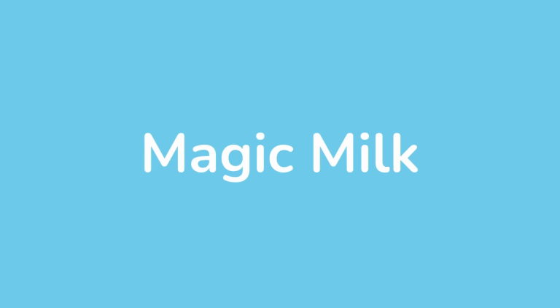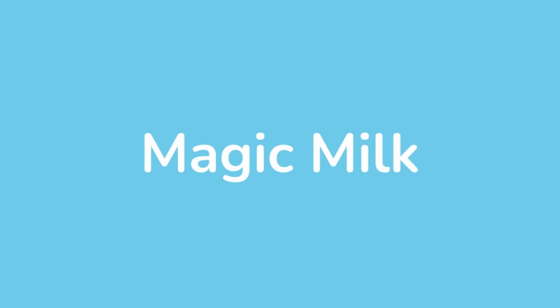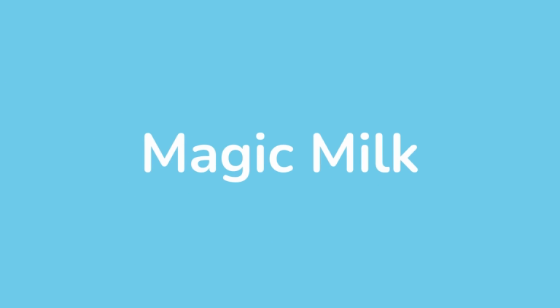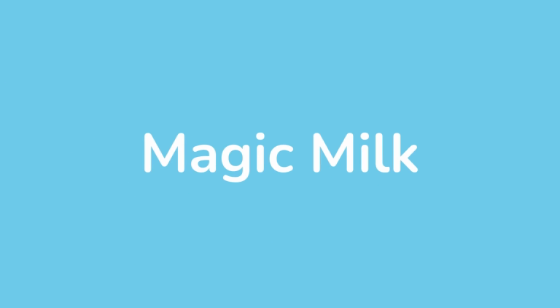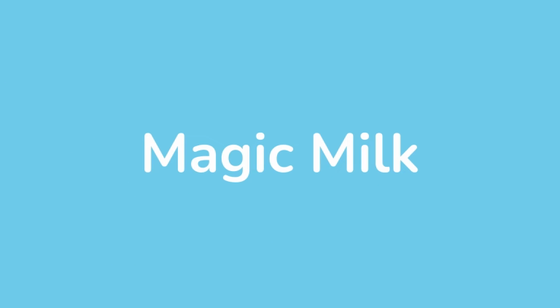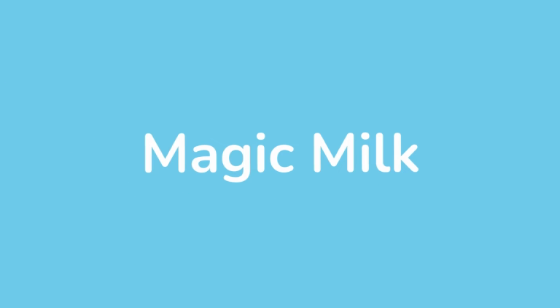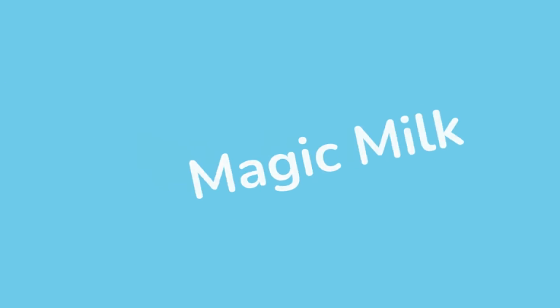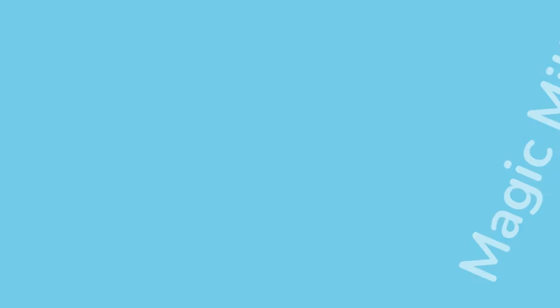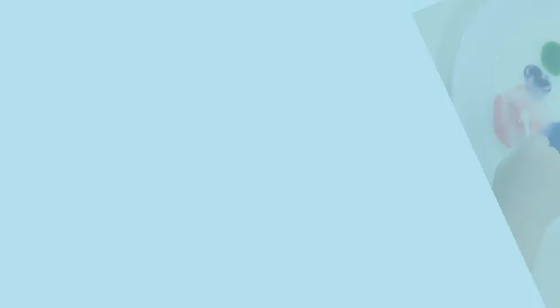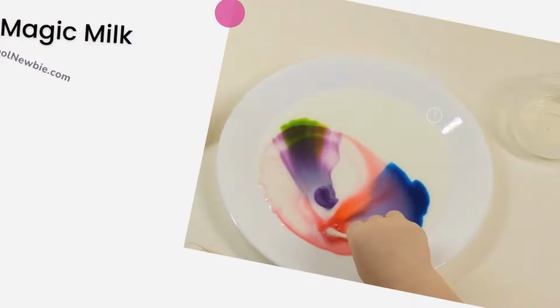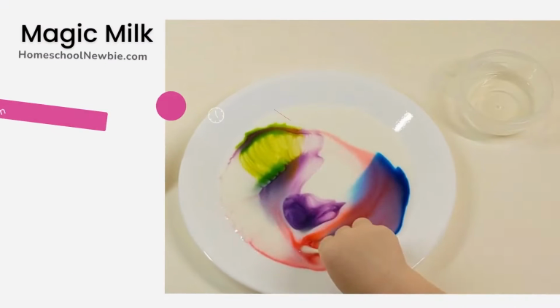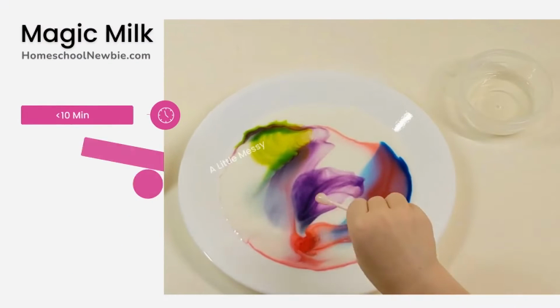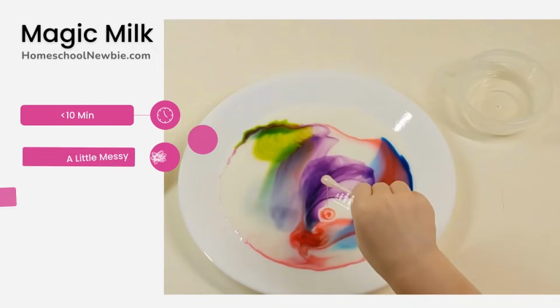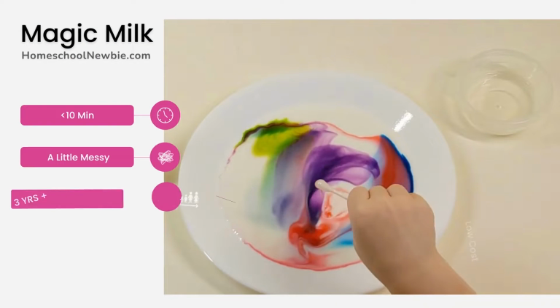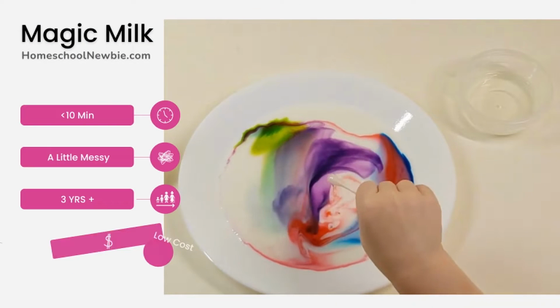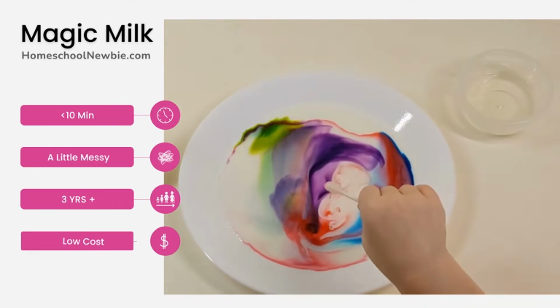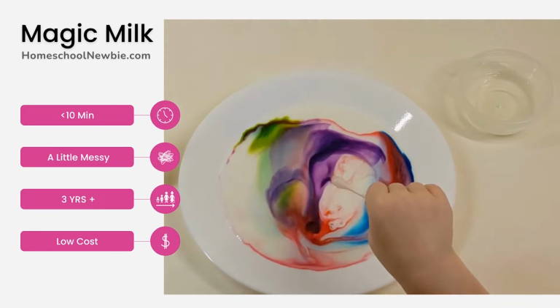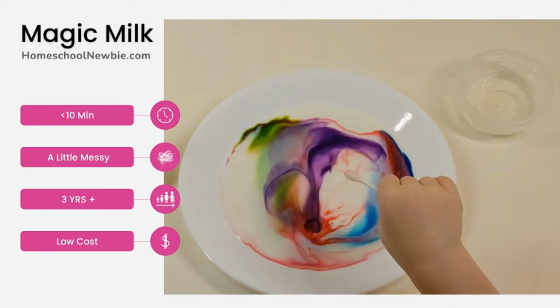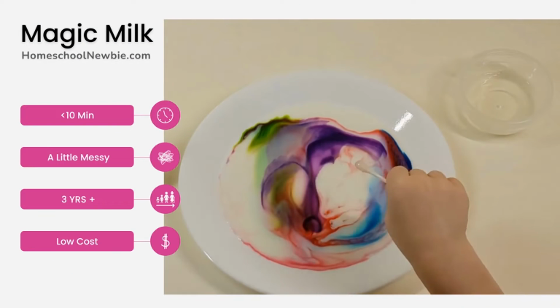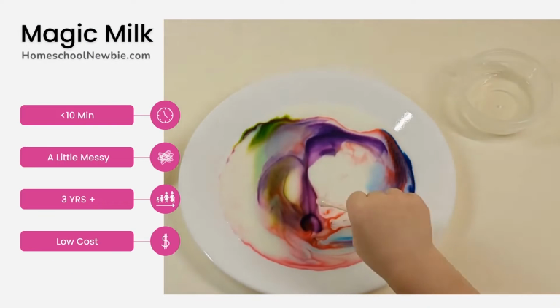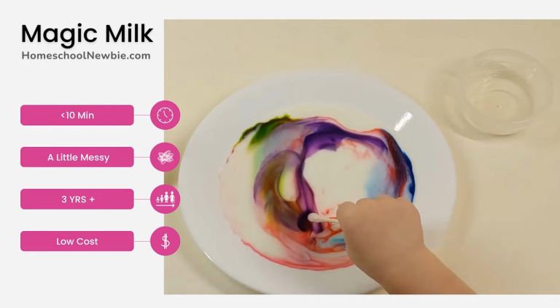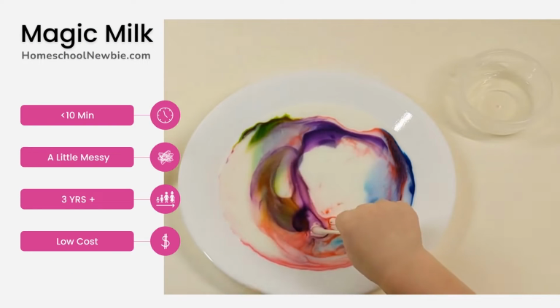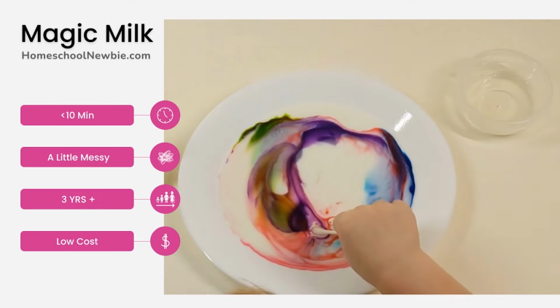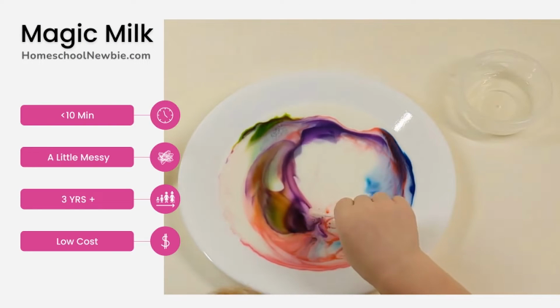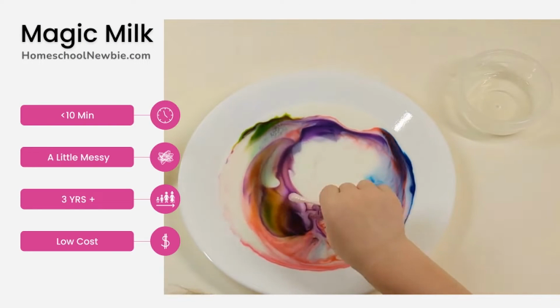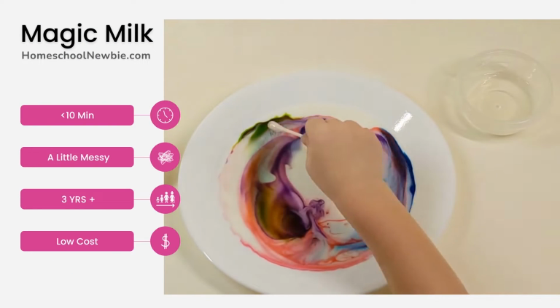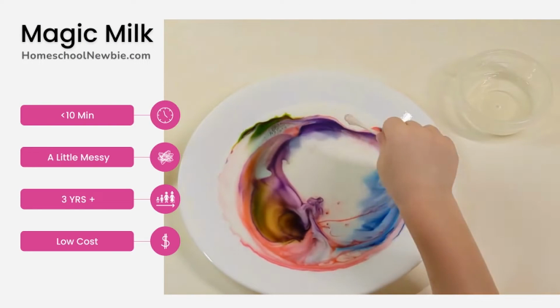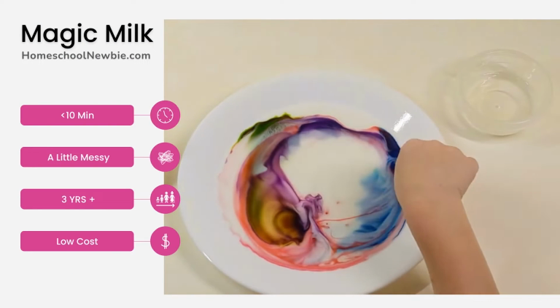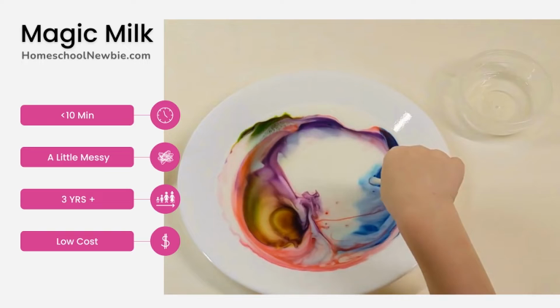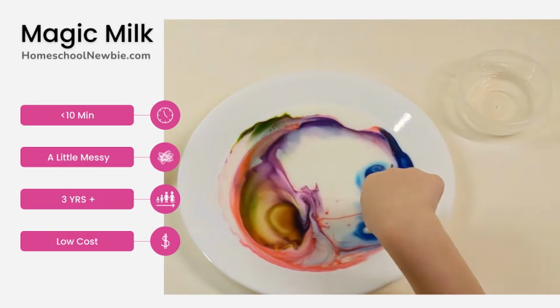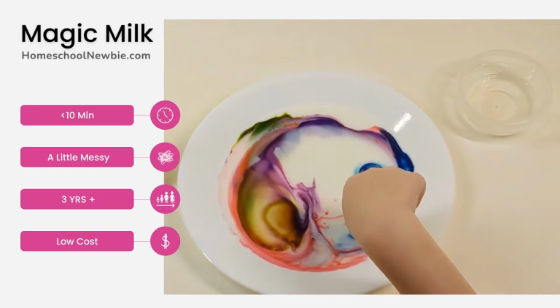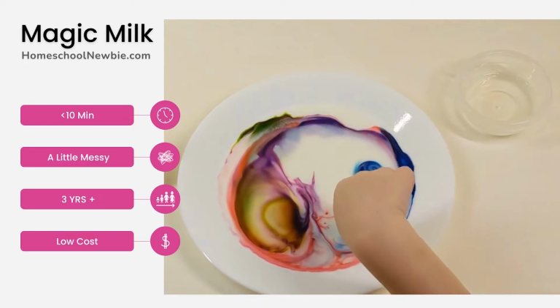Hi, it's The Homeschool Newbie here to show you how to do the magic milk experiment.